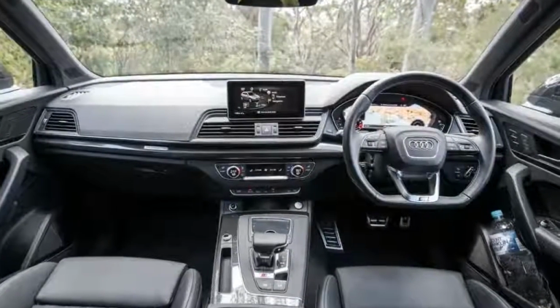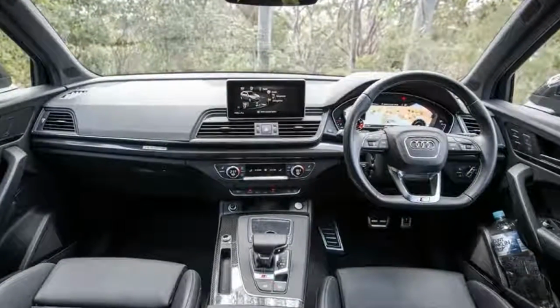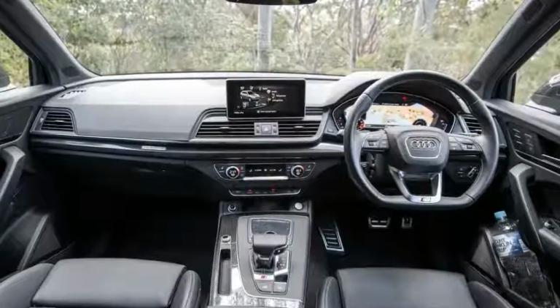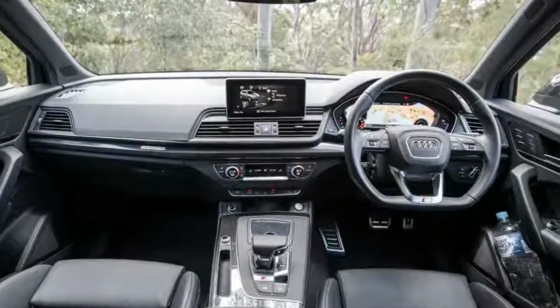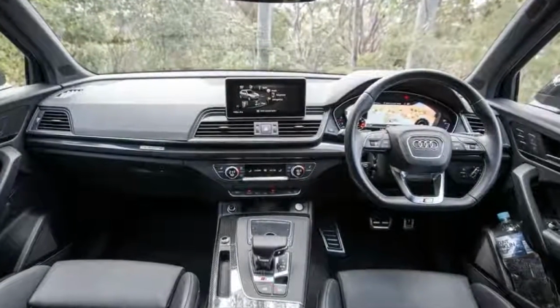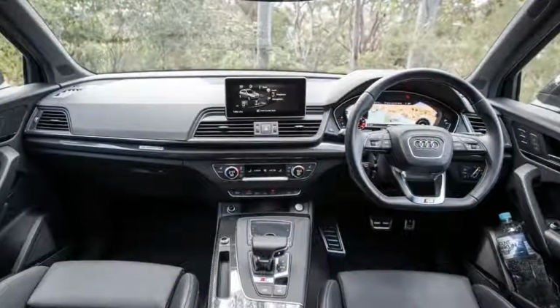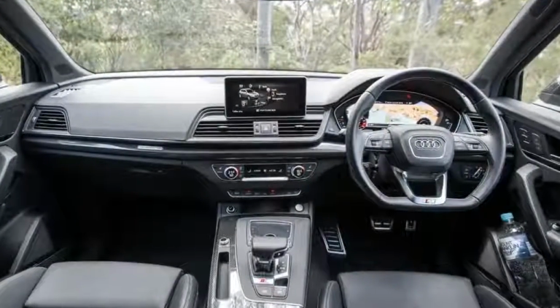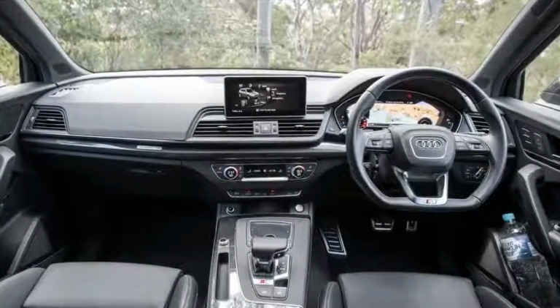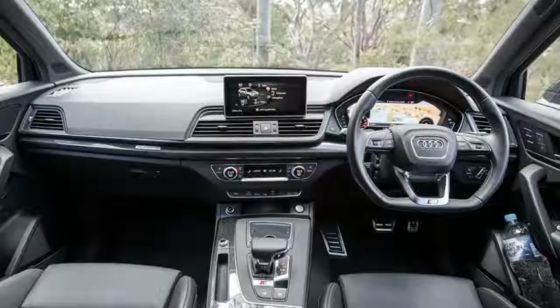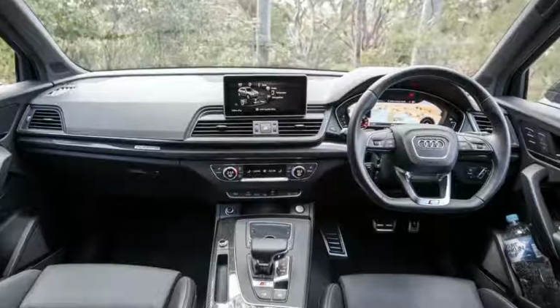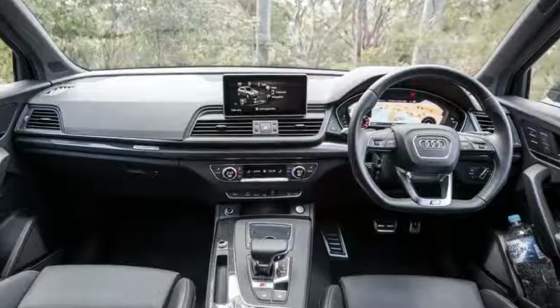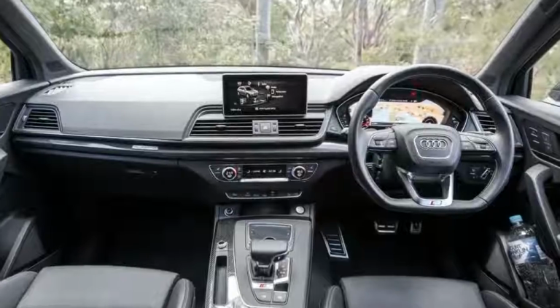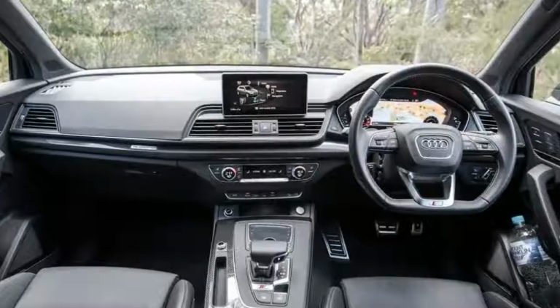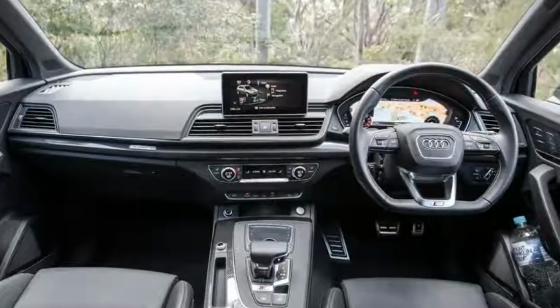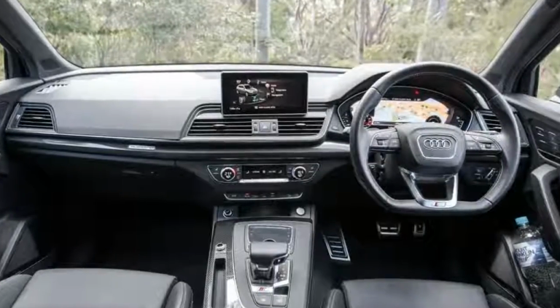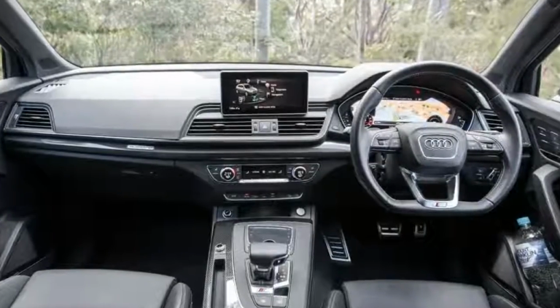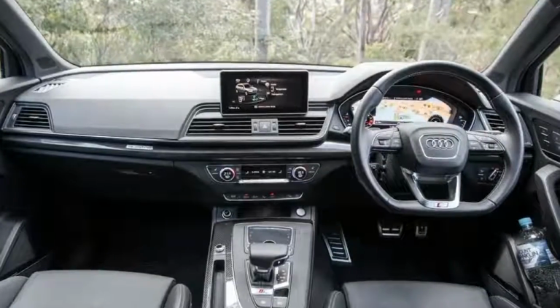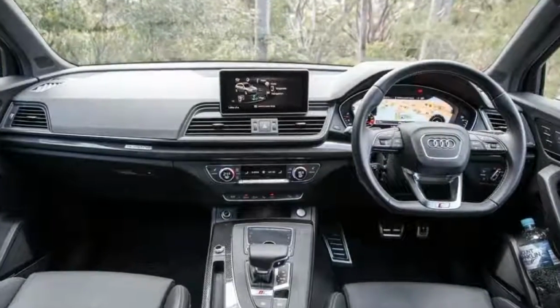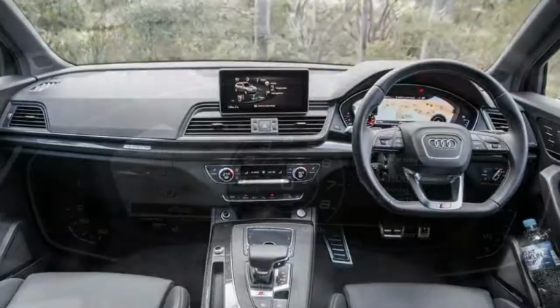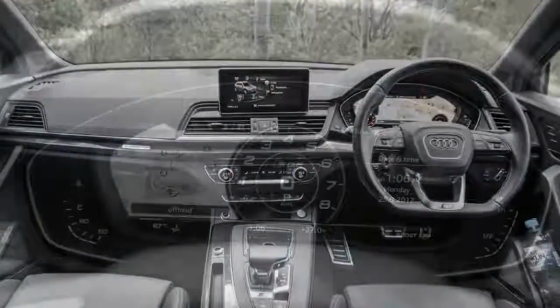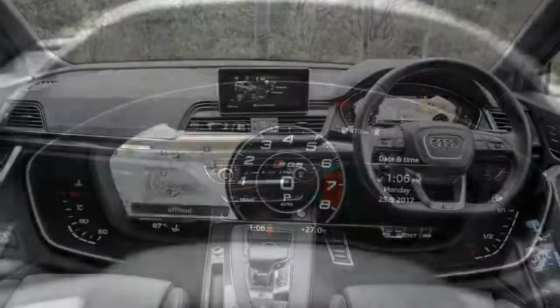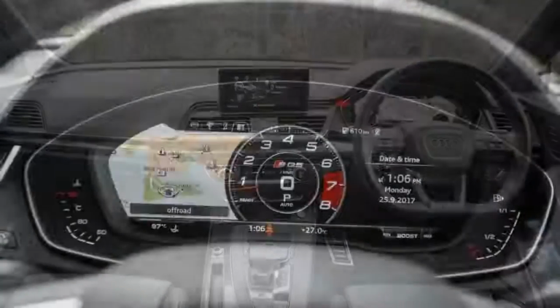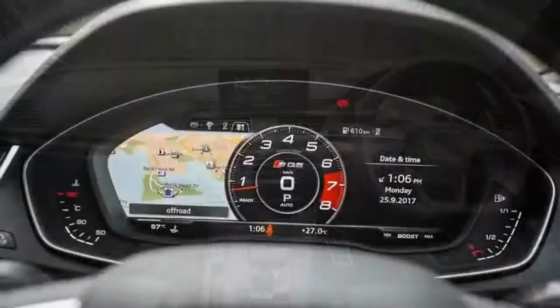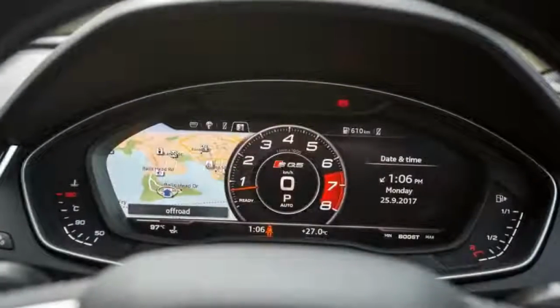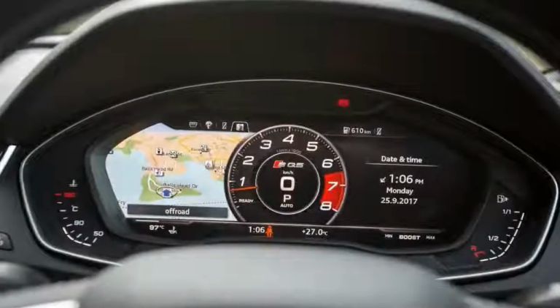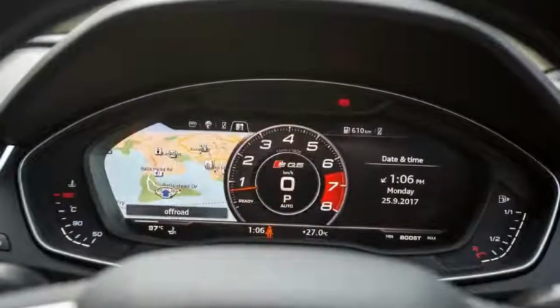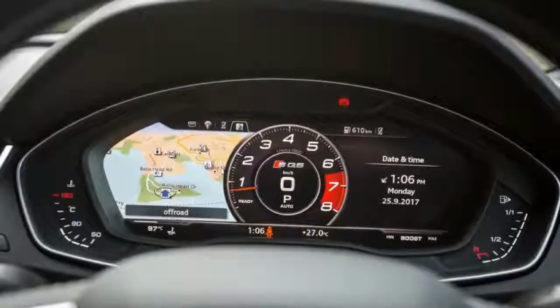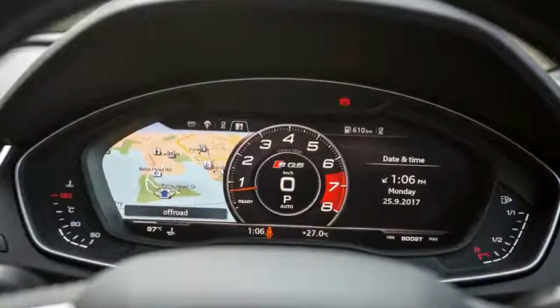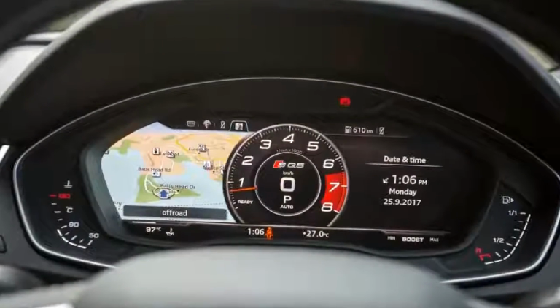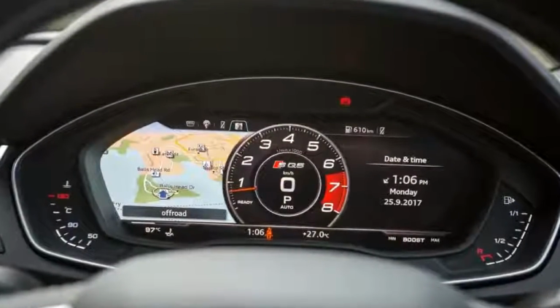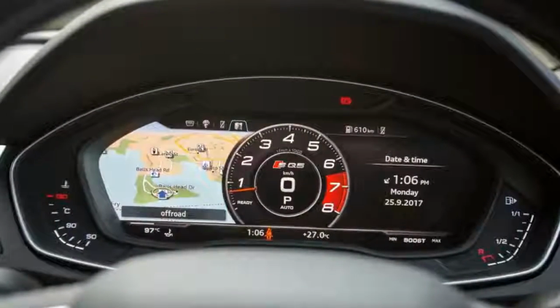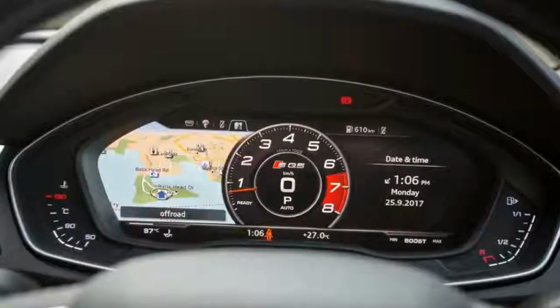Not an auspicious start, then, though never judge a car by its spec cover sheet.